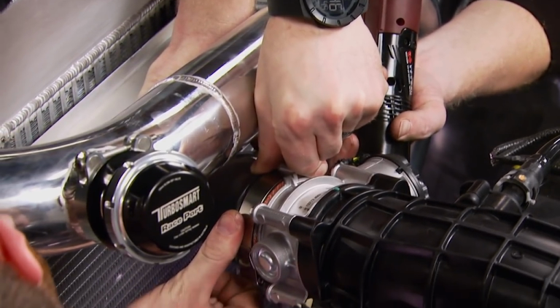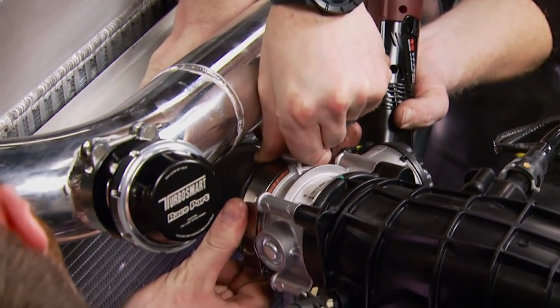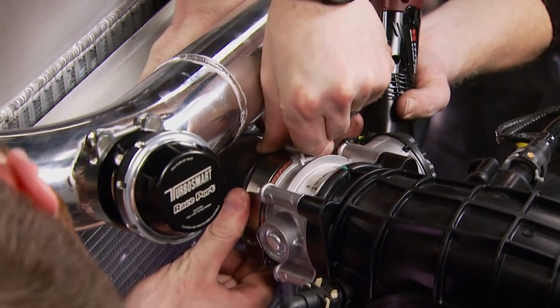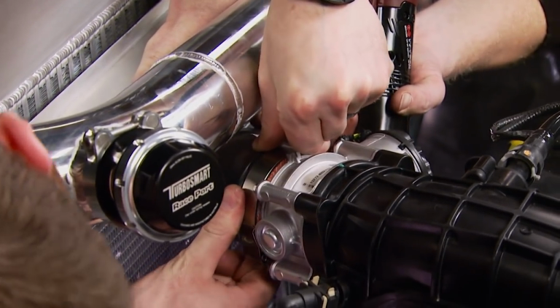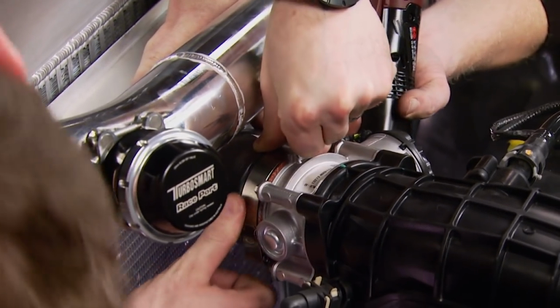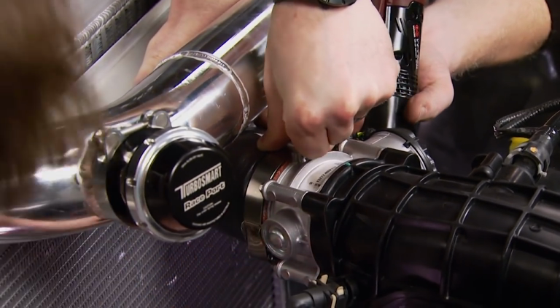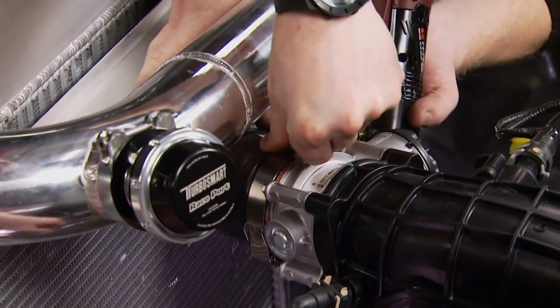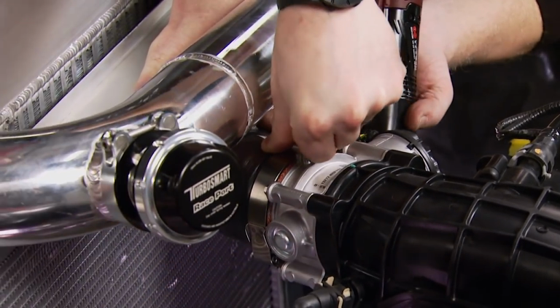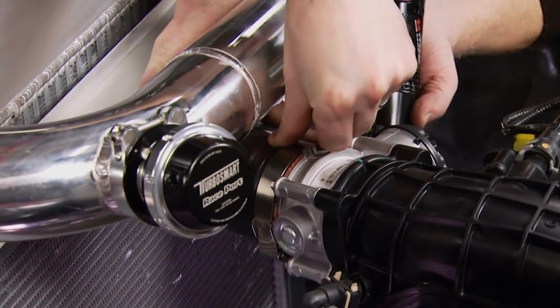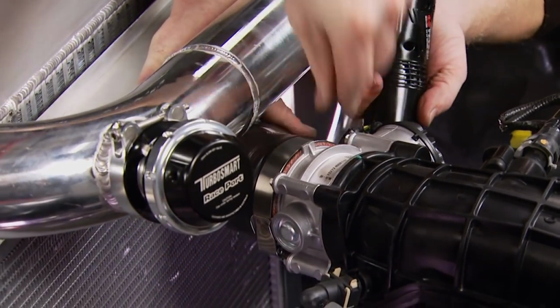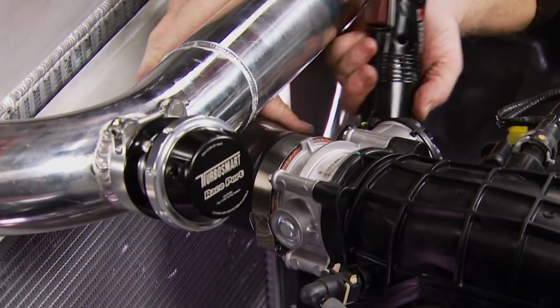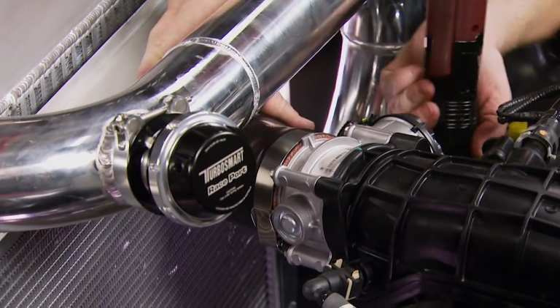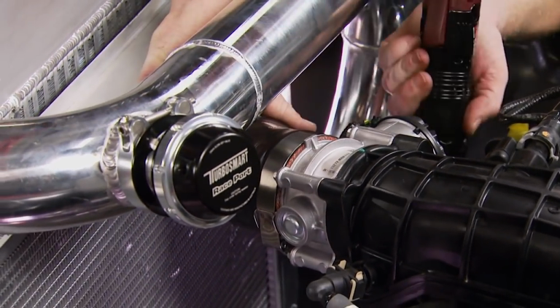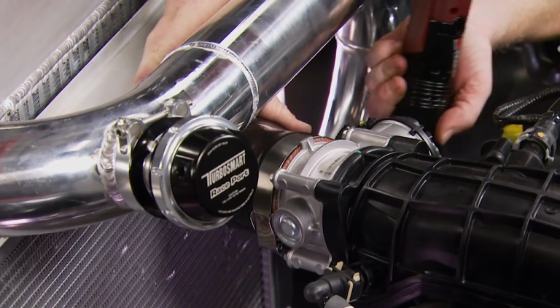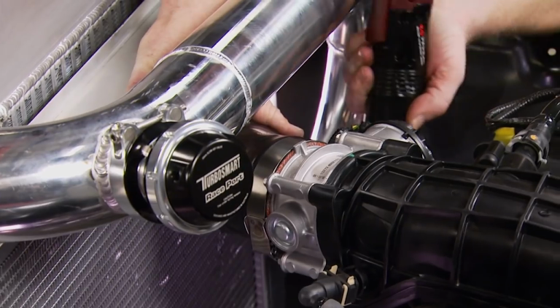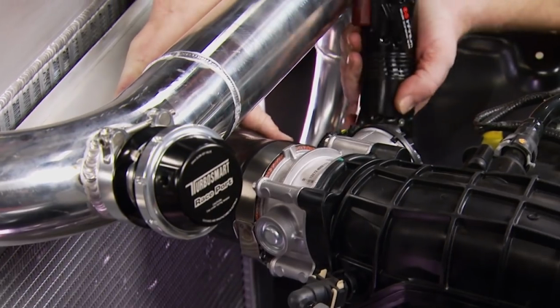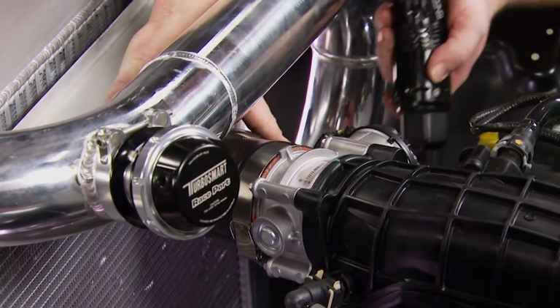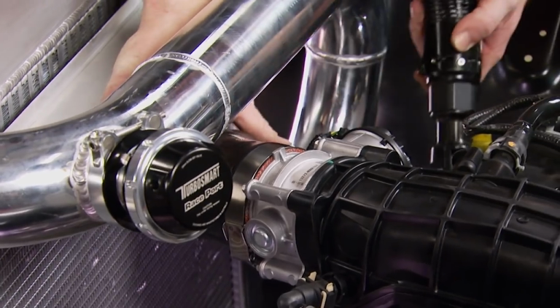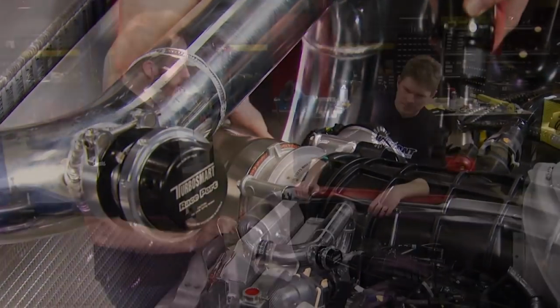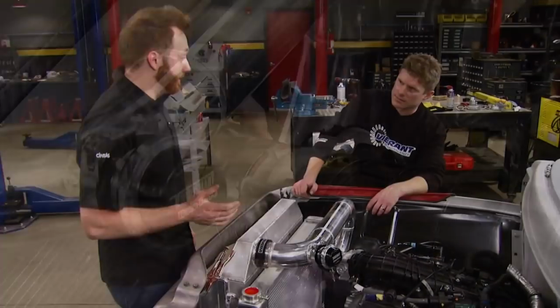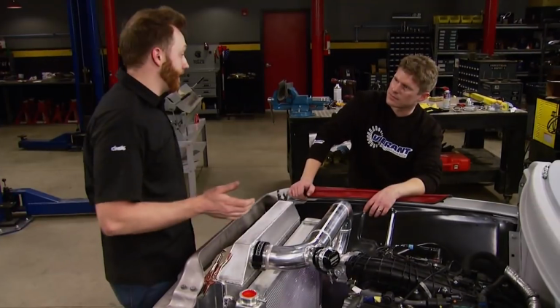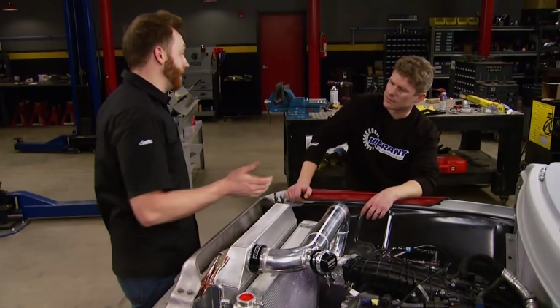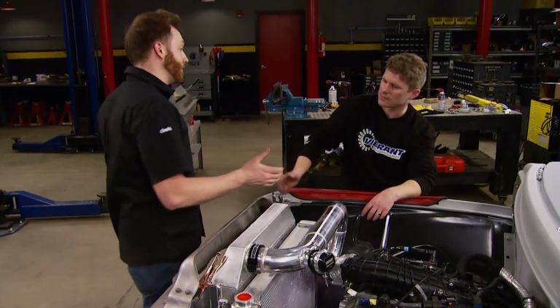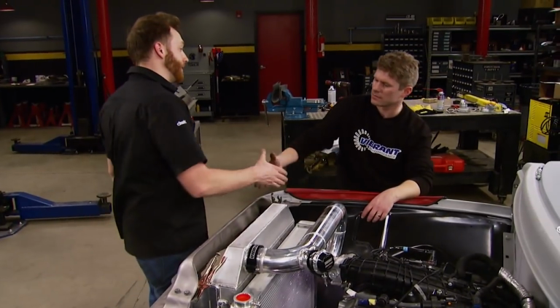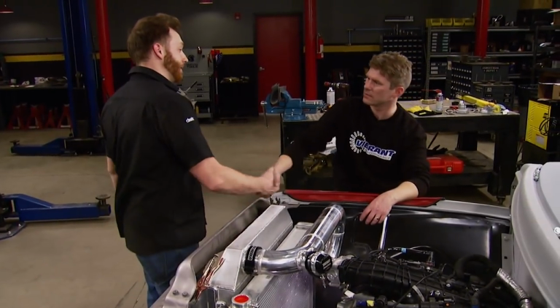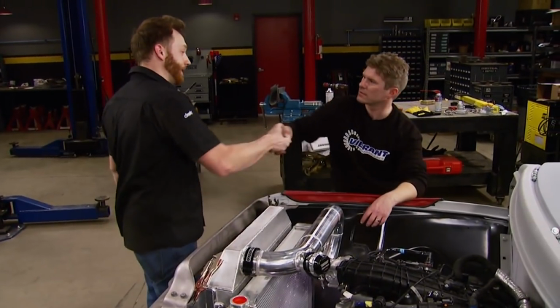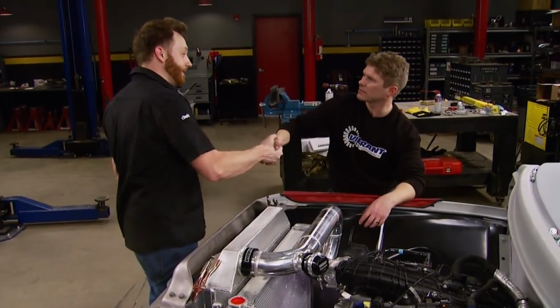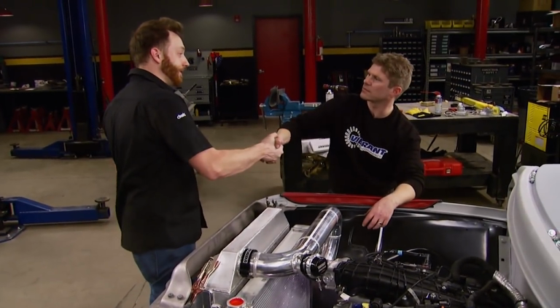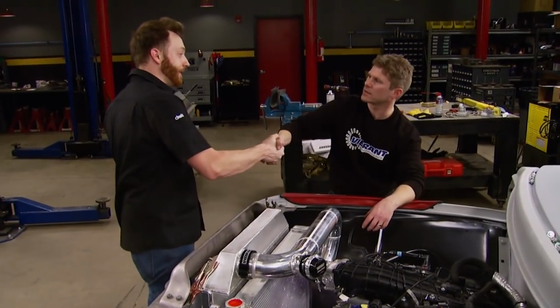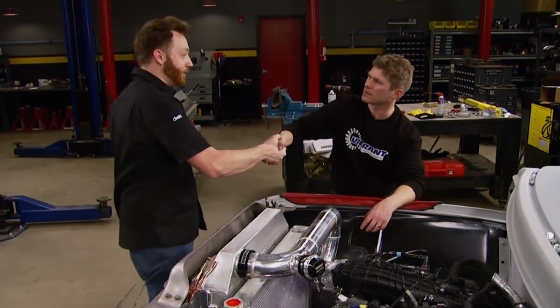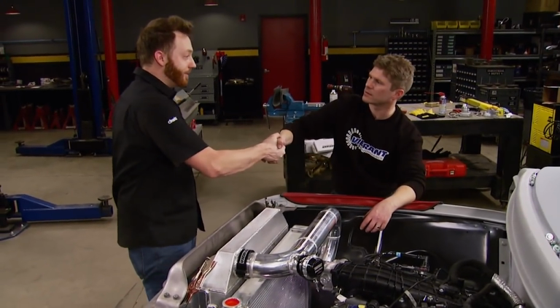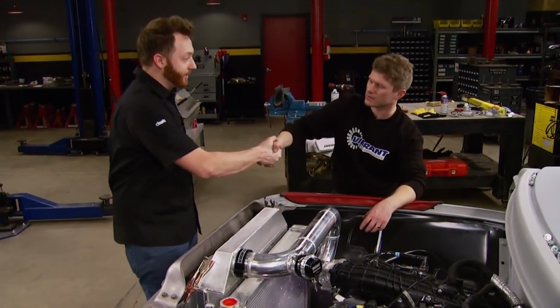With it all laid out and fully welded, Jay marks the position for the blow-off valve, welds it on, cuts the hole, and he's done with the most challenging piece of this puzzle. Jay, there's a lot of hard work going on here, a lot of cool Vibrant products, and I love the result. Thank you so much.